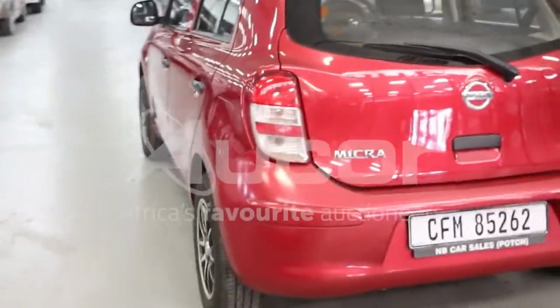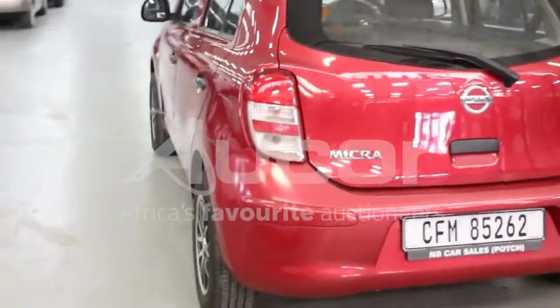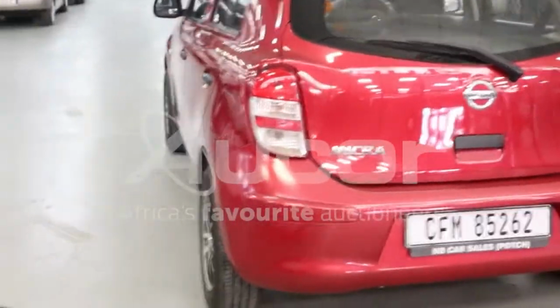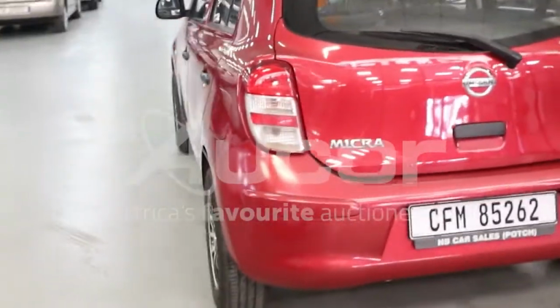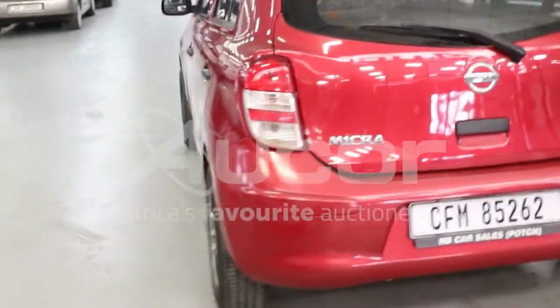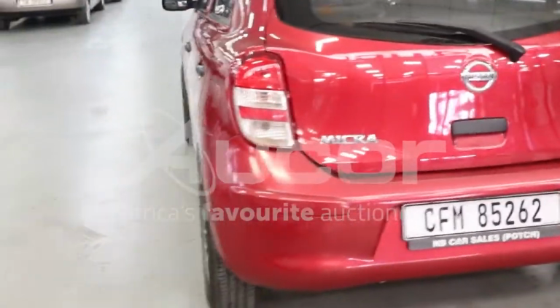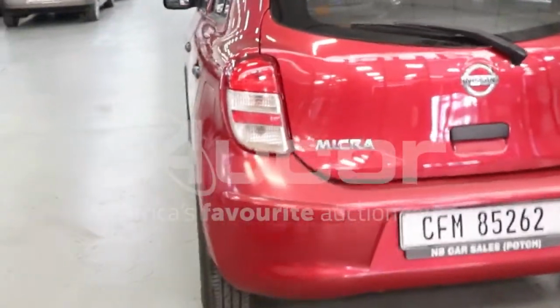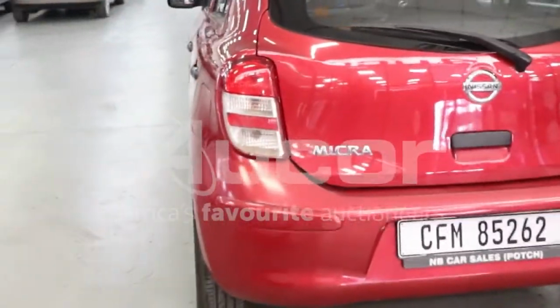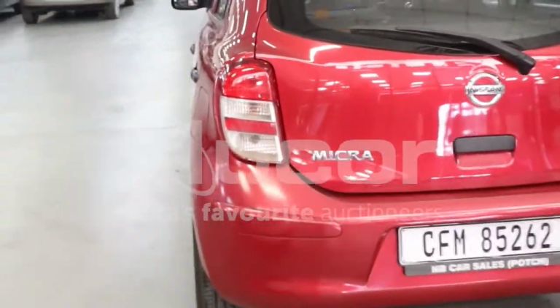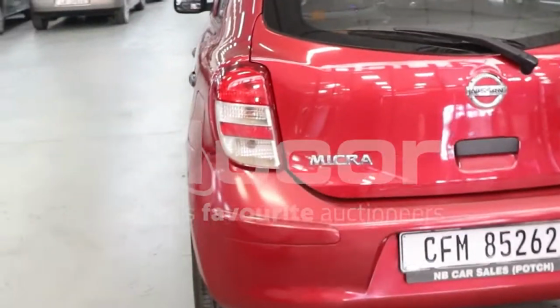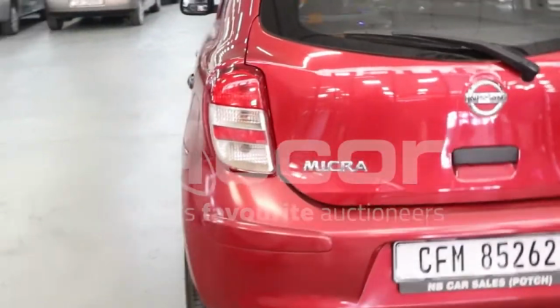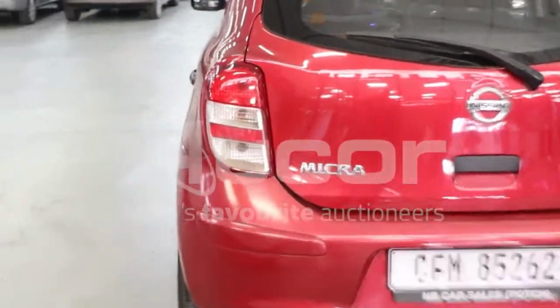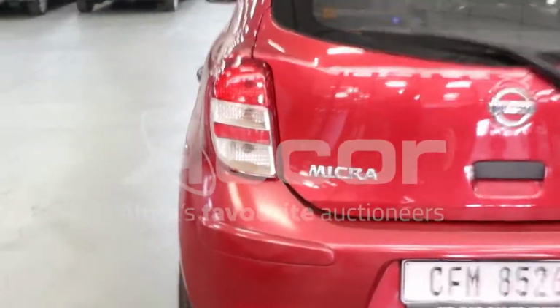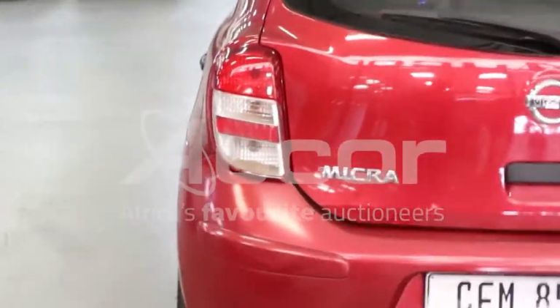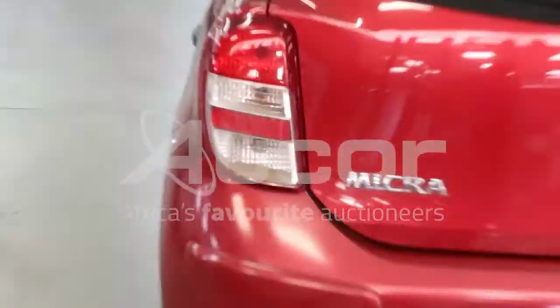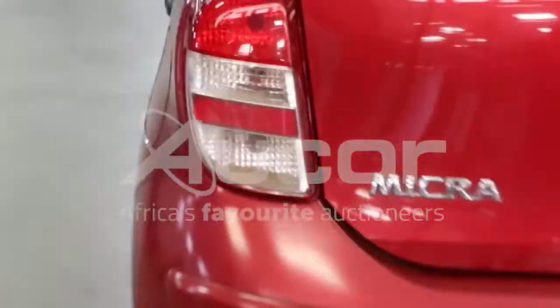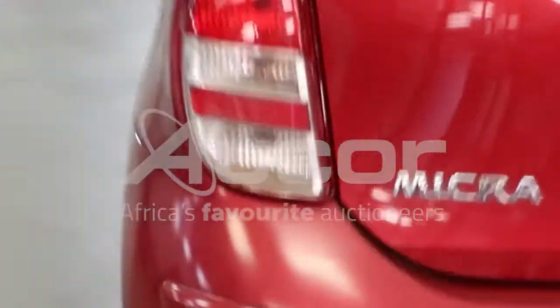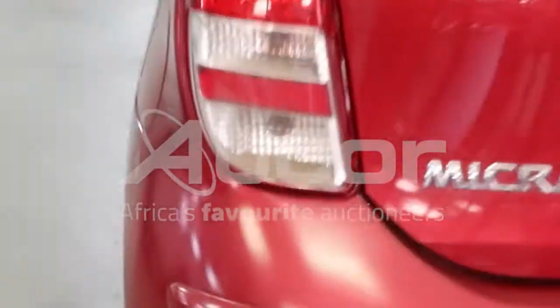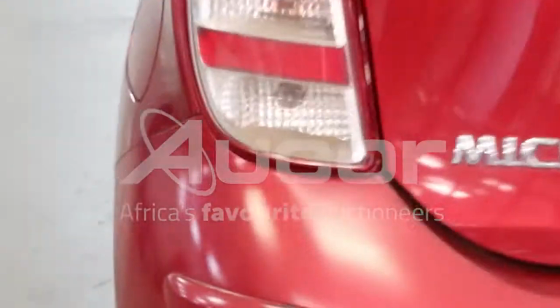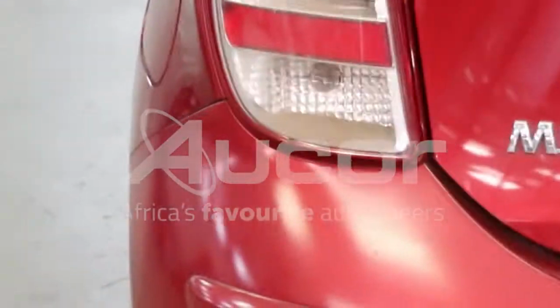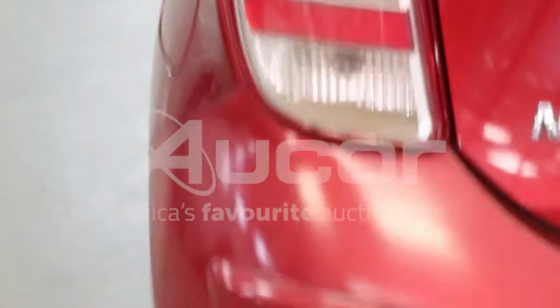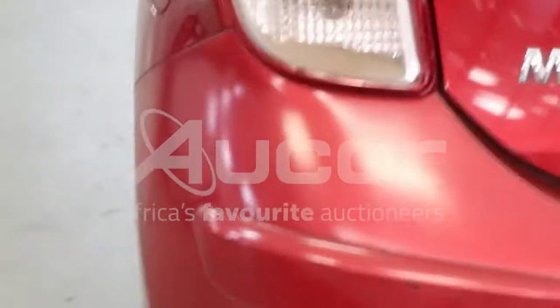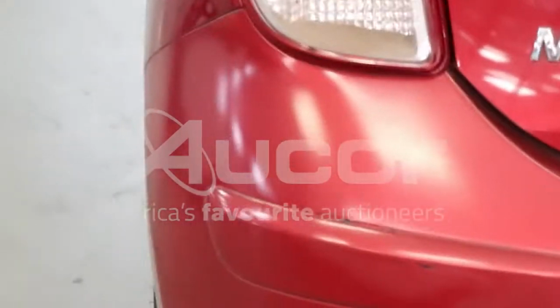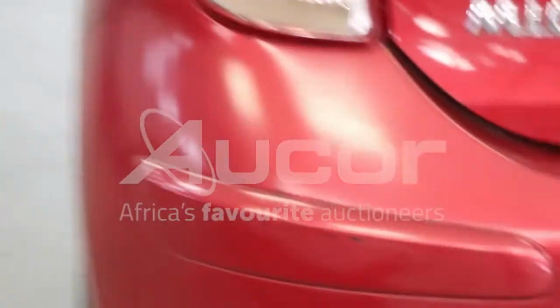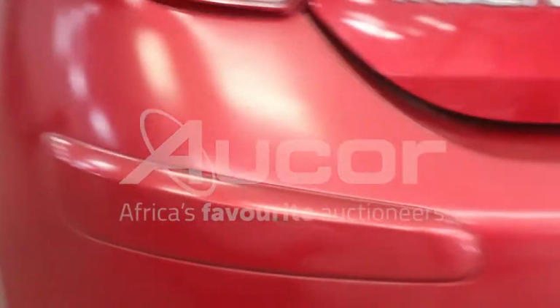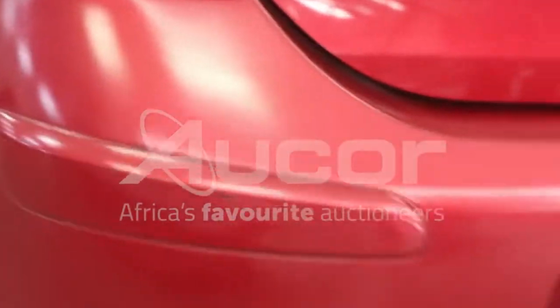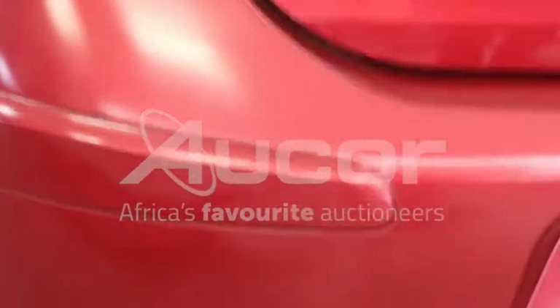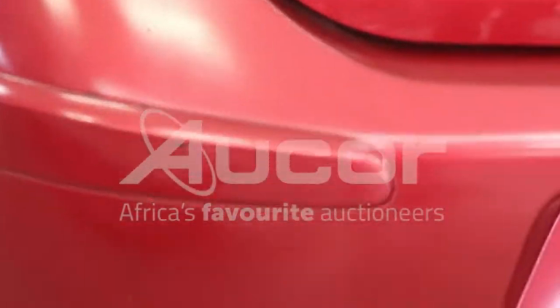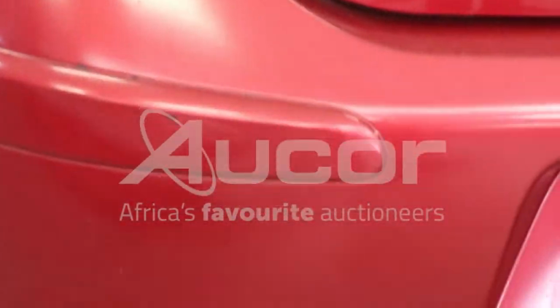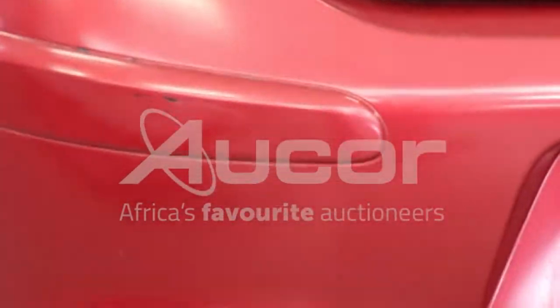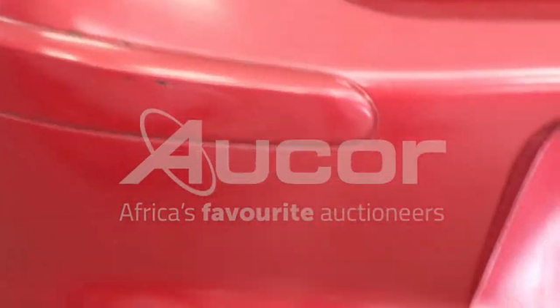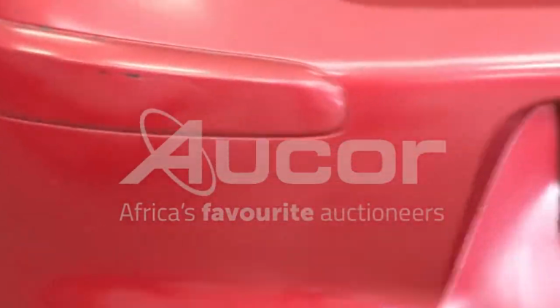There are some scratches and damages to the rear bumper. Evidence of a respray is noted.